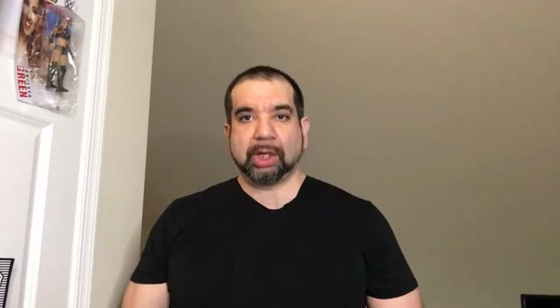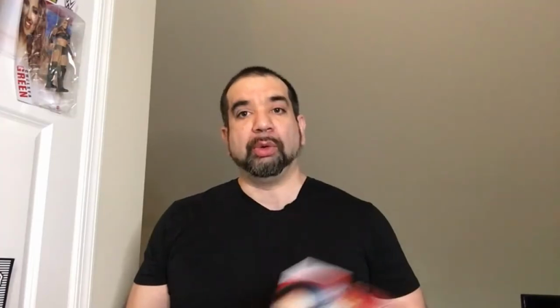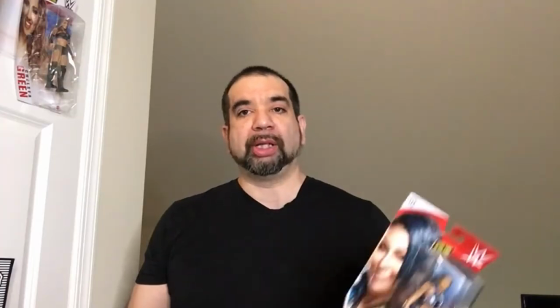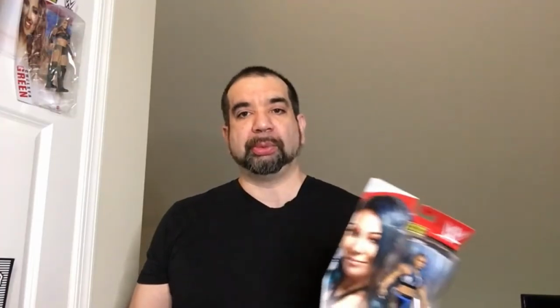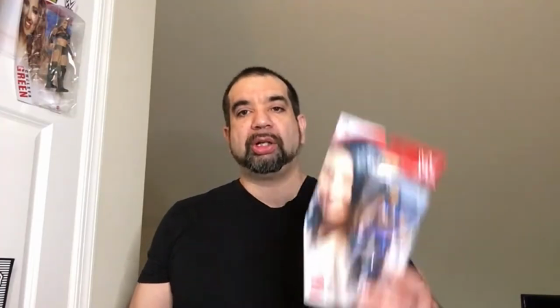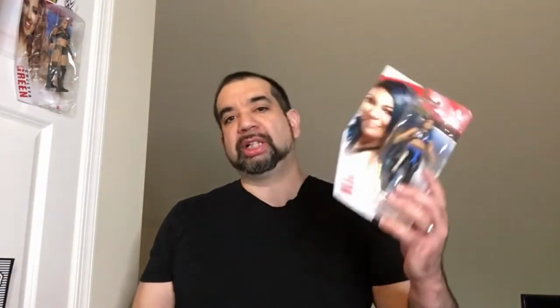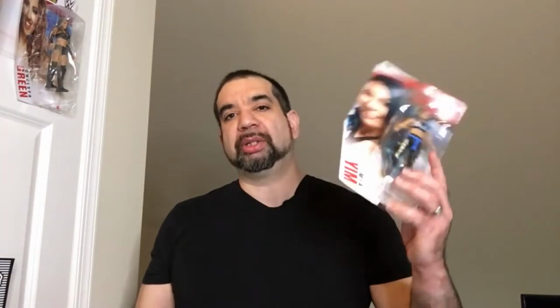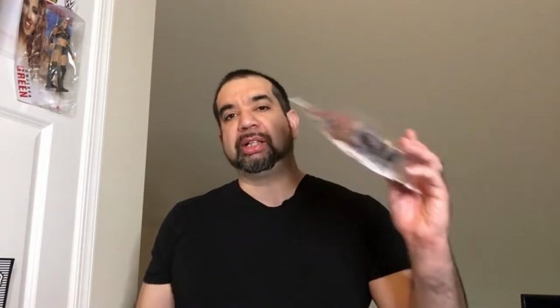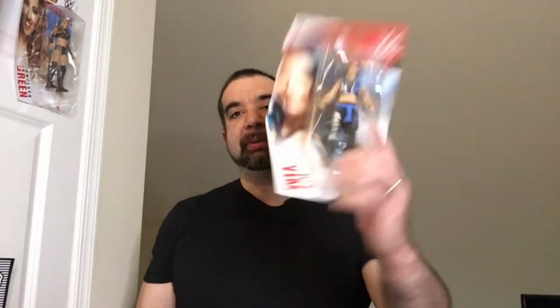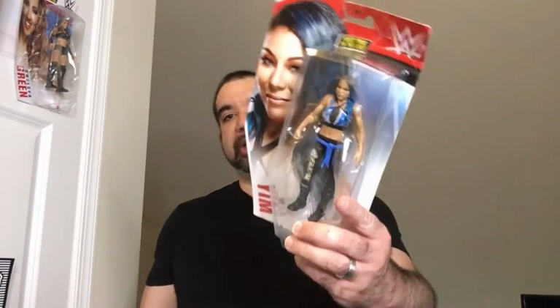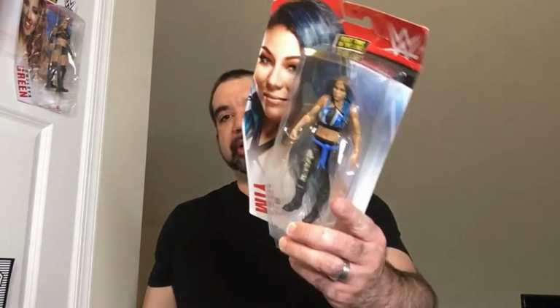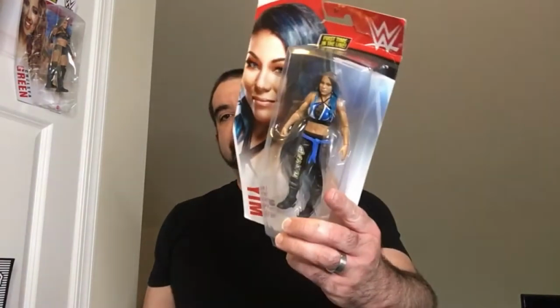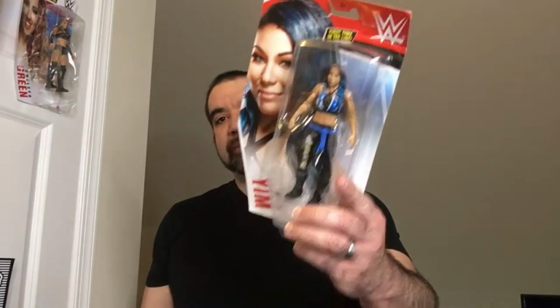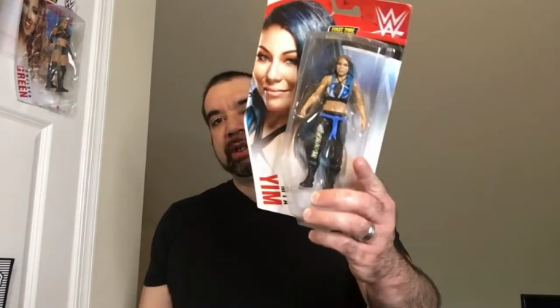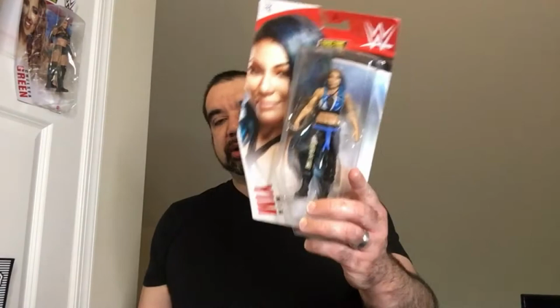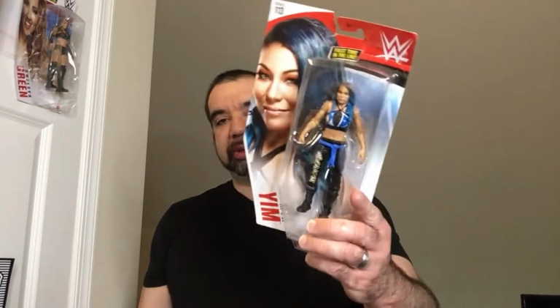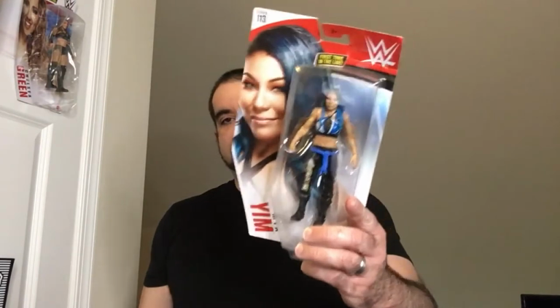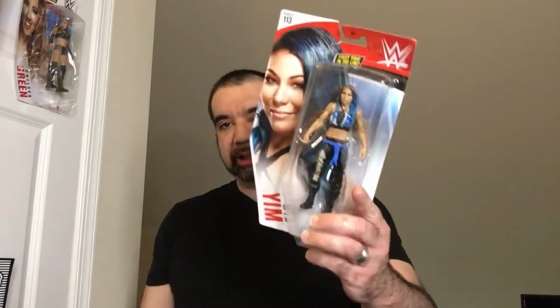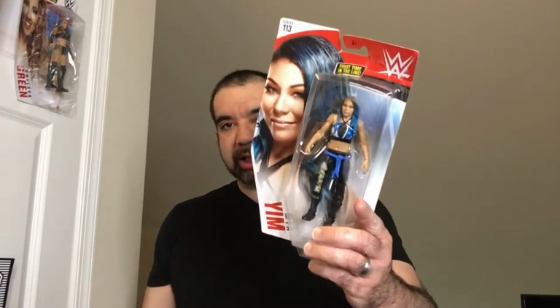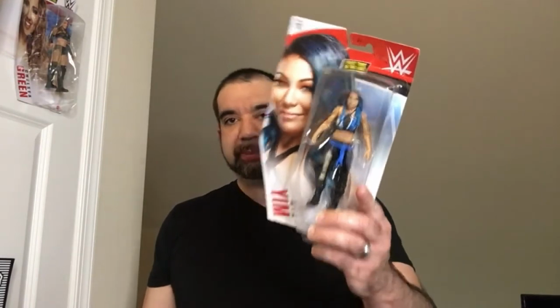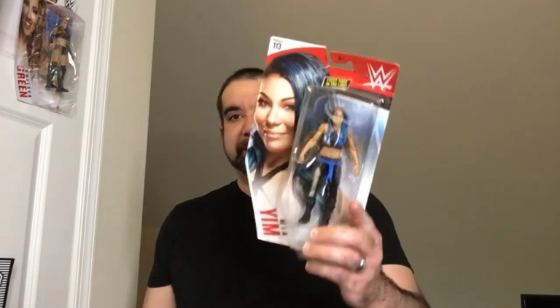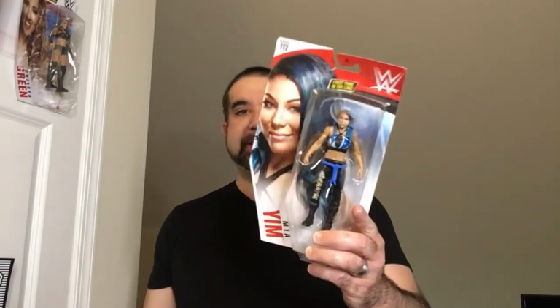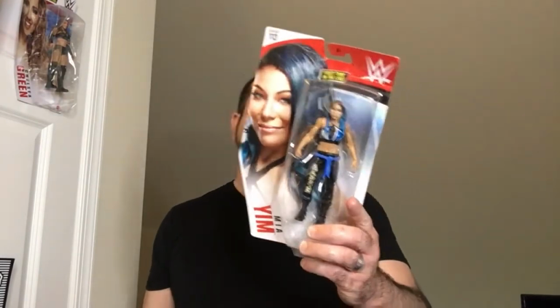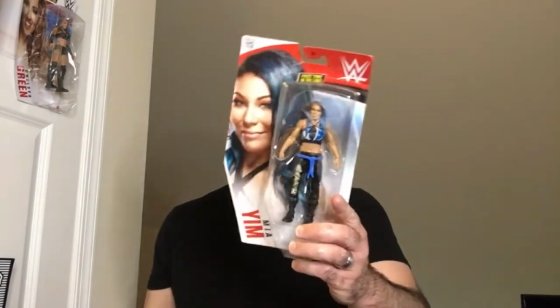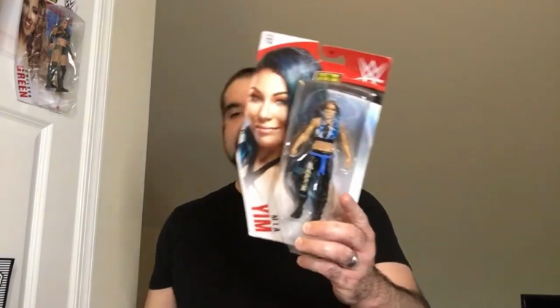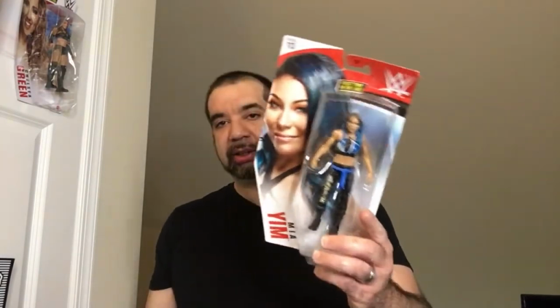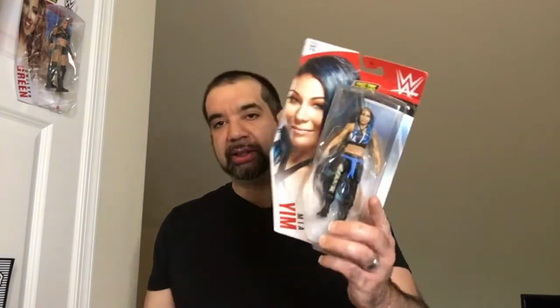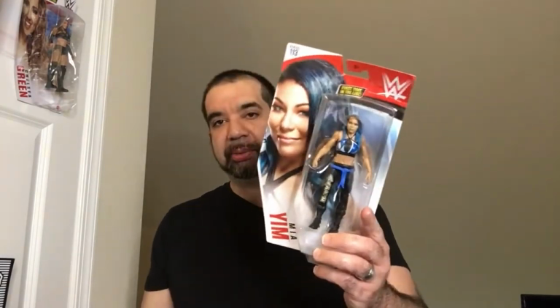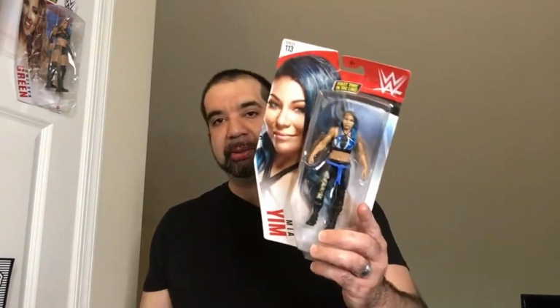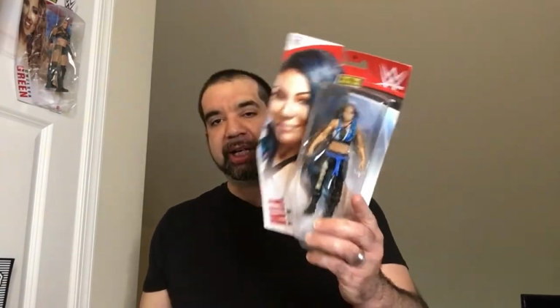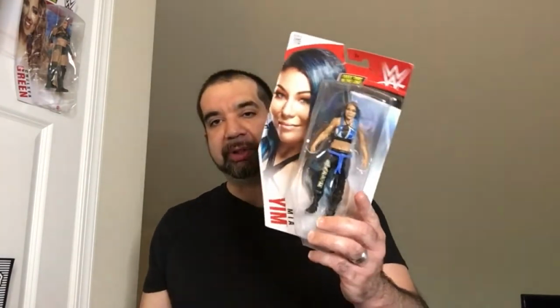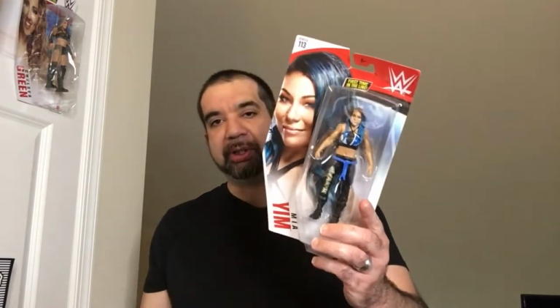Hey, welcome back to the channel. Today we're going to take a look at Mia Yim — the first in the line basic action figure that WWE had for her.